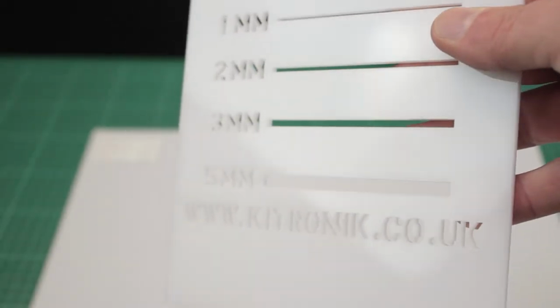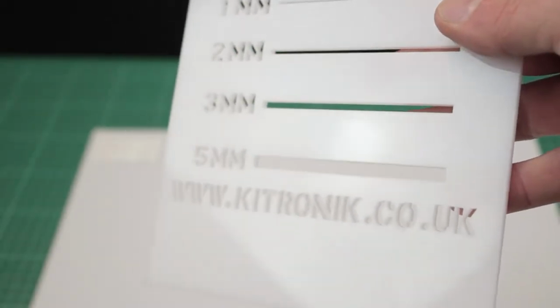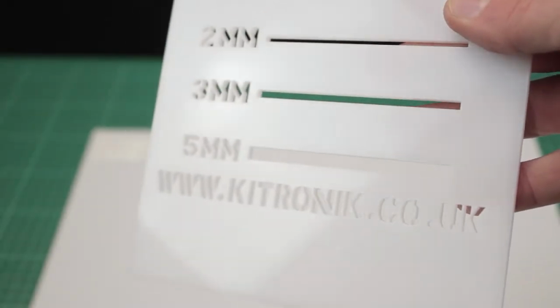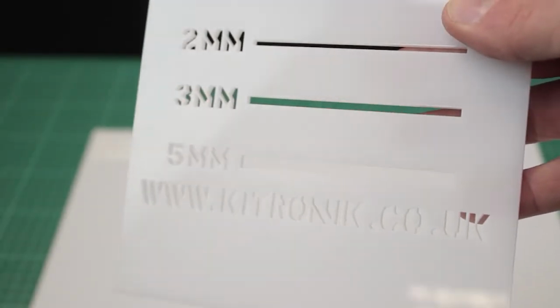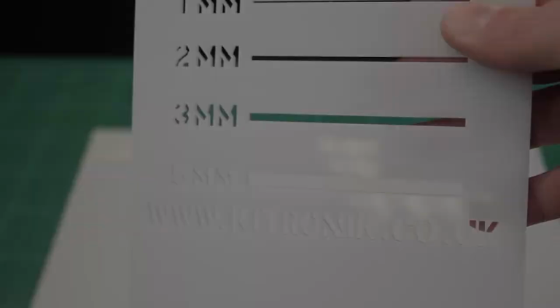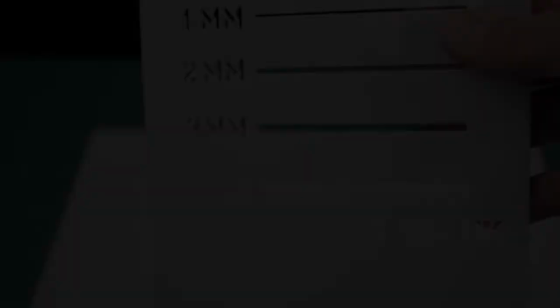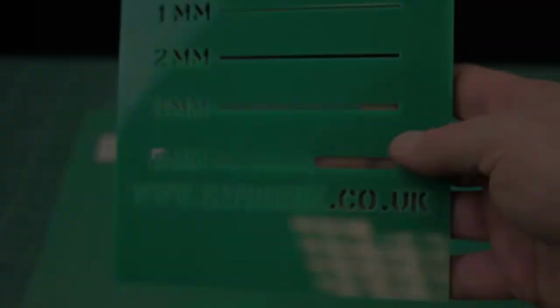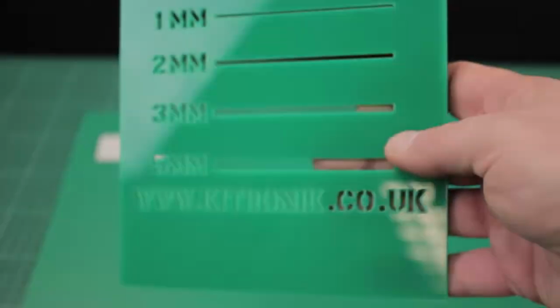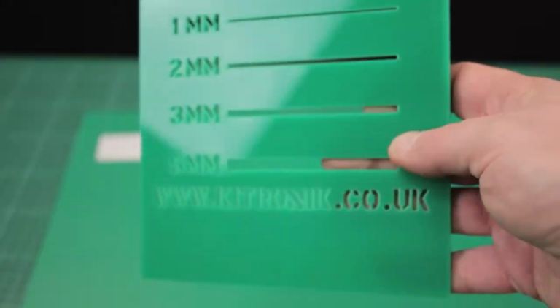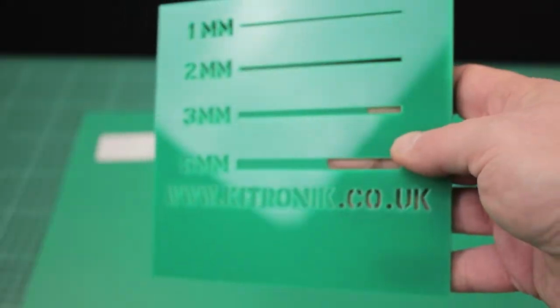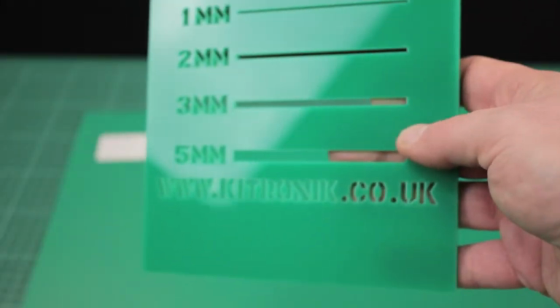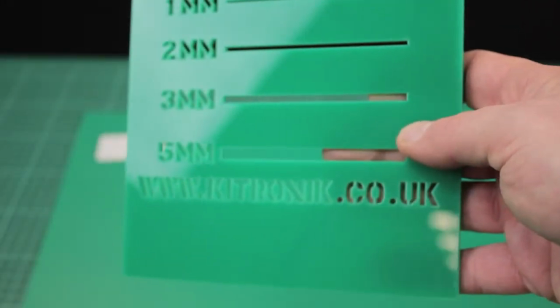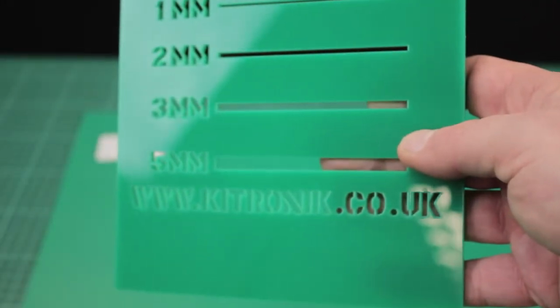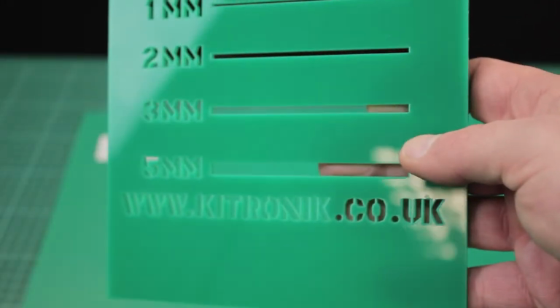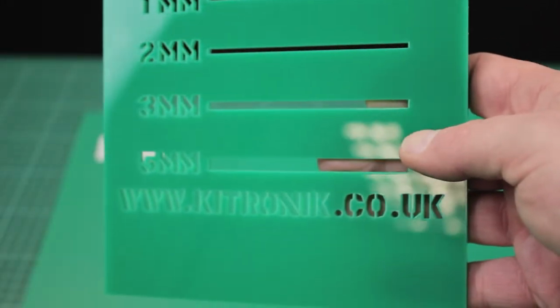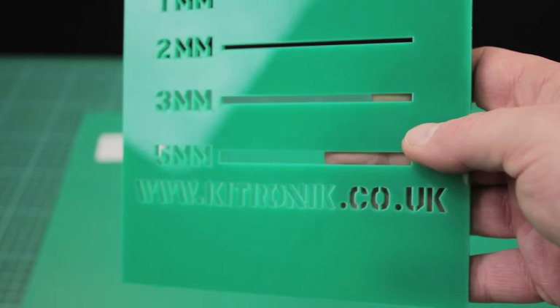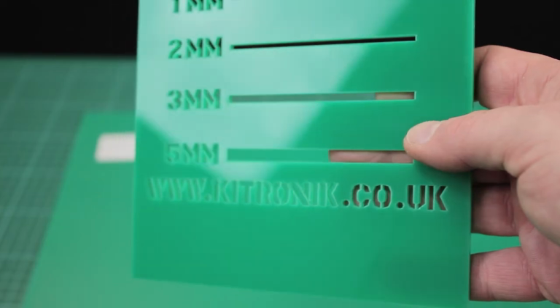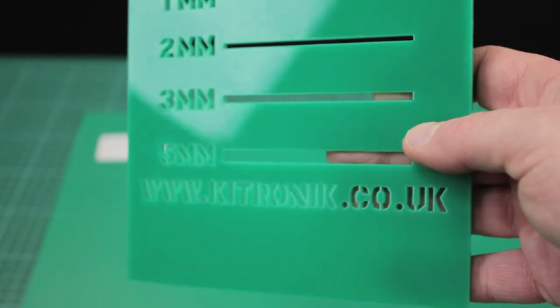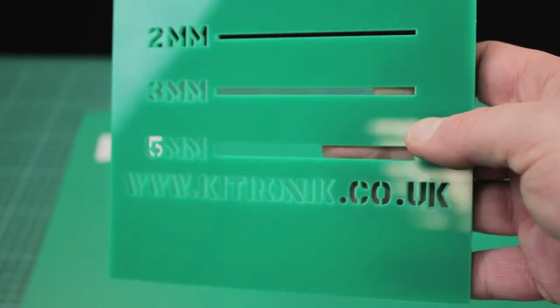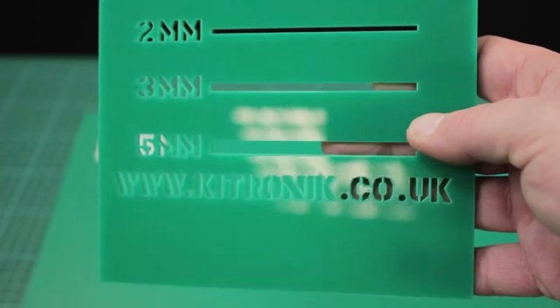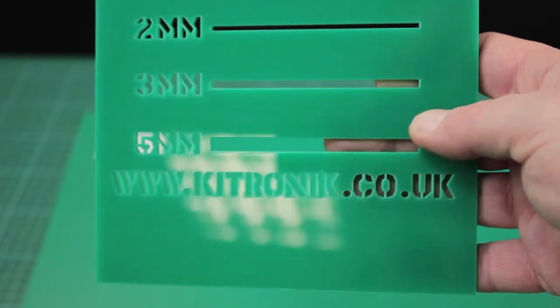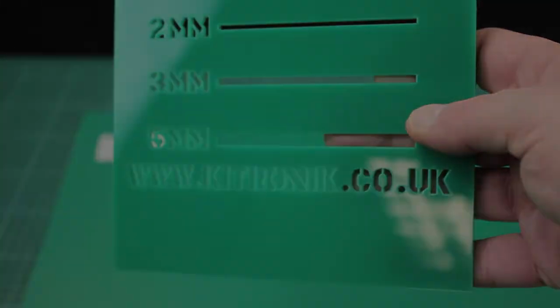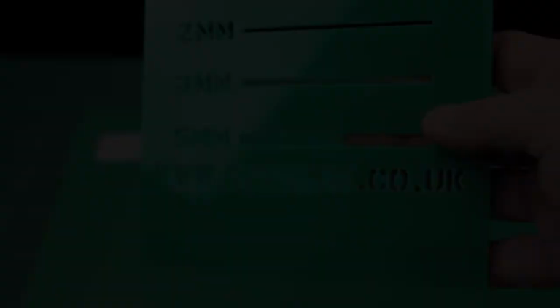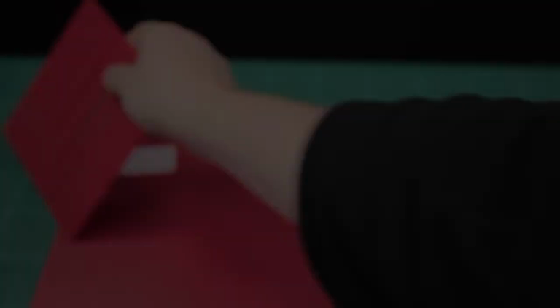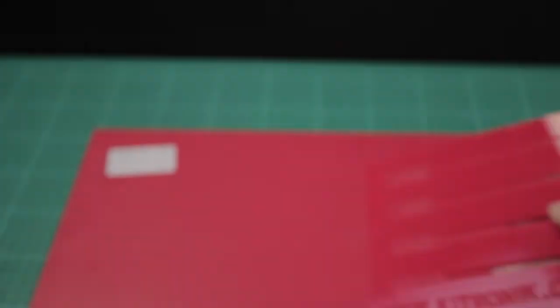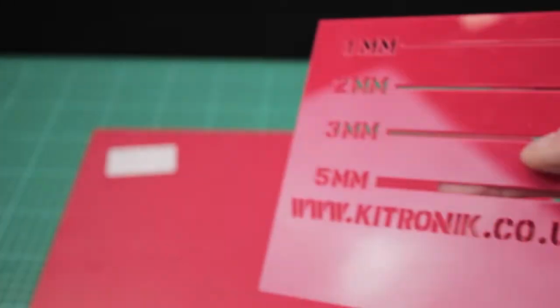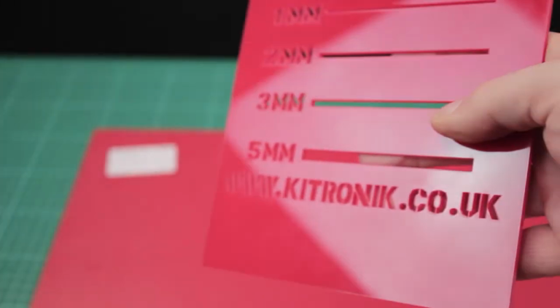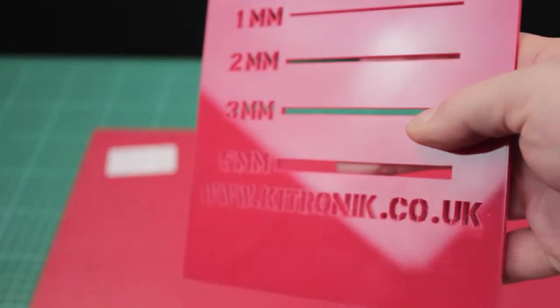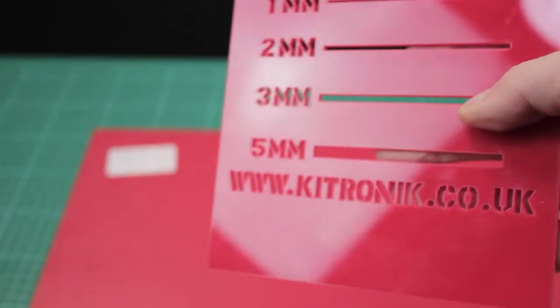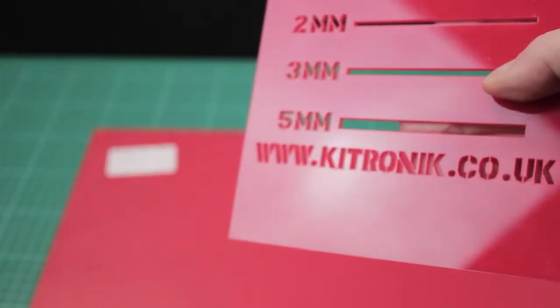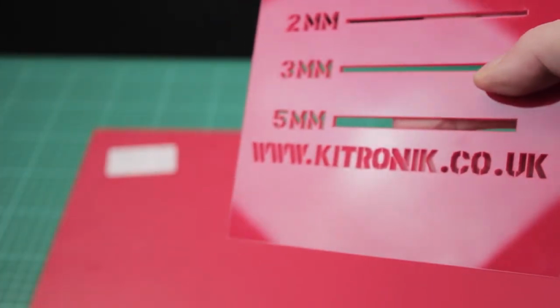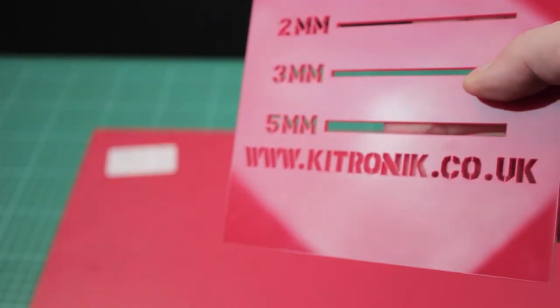With savings of more than 25 percent compared to our branded alternatives, they are well worth trying out.